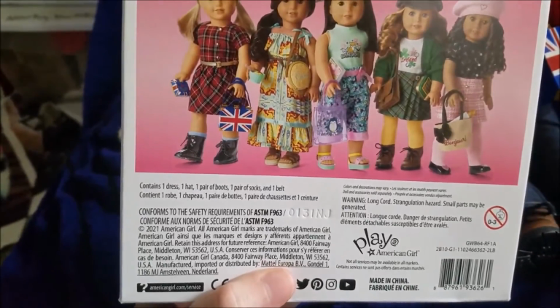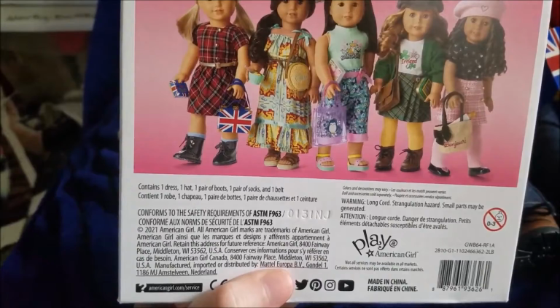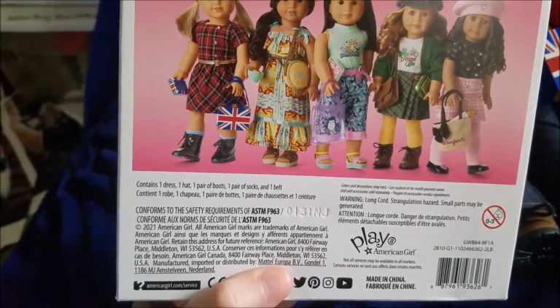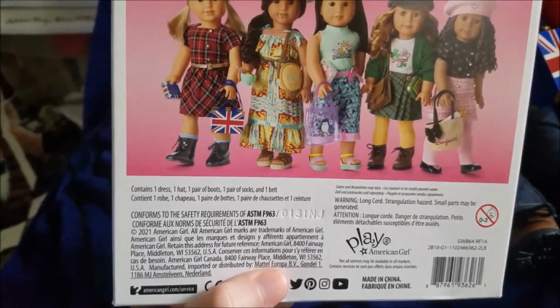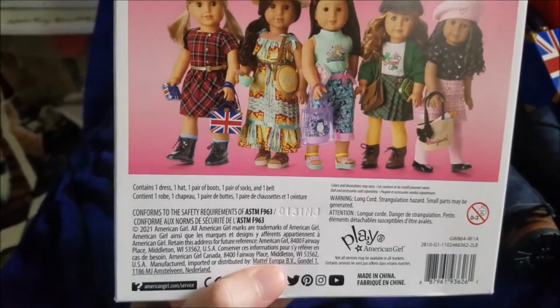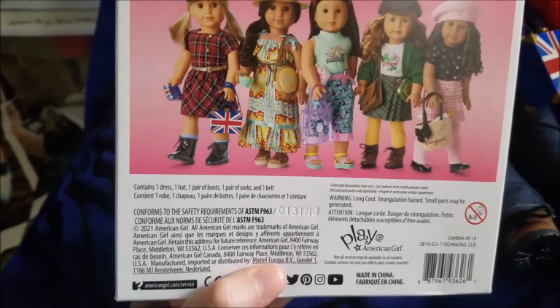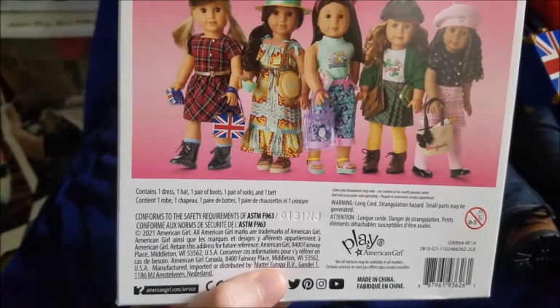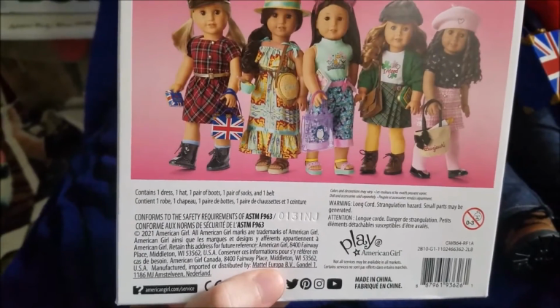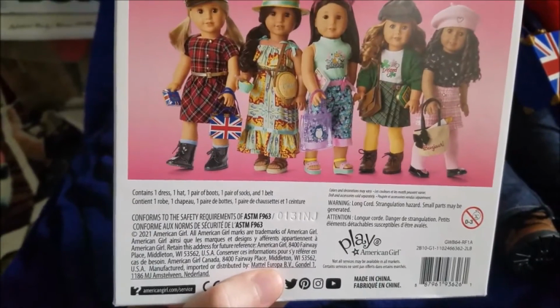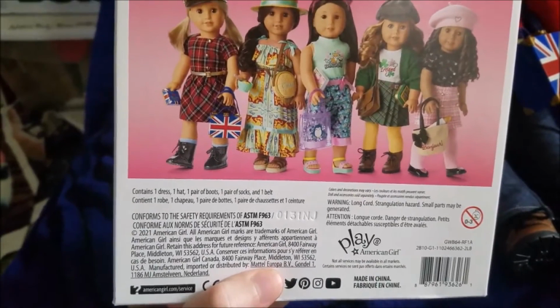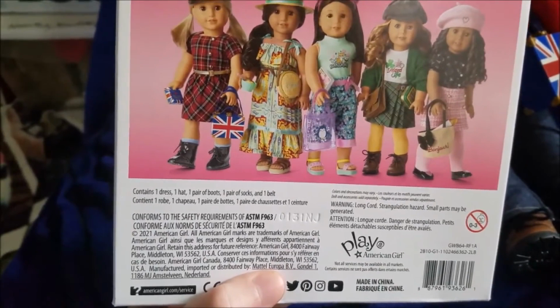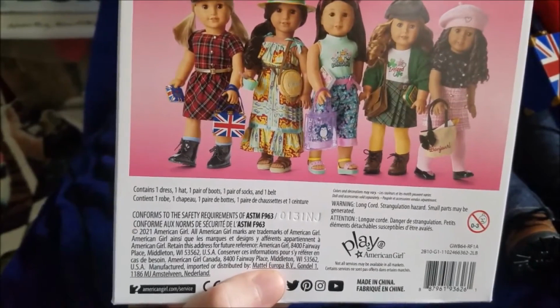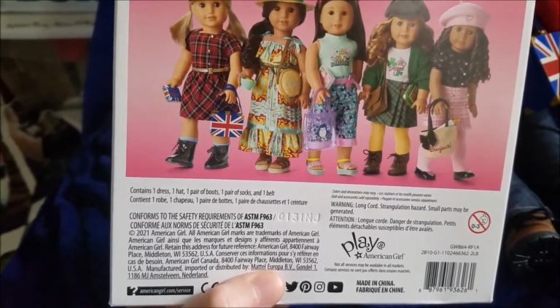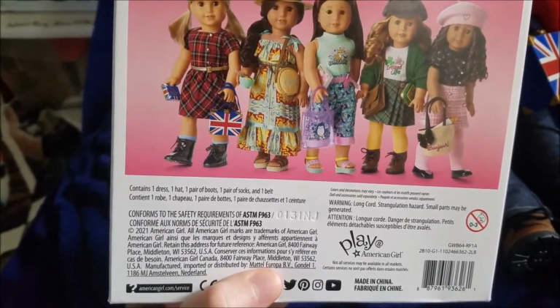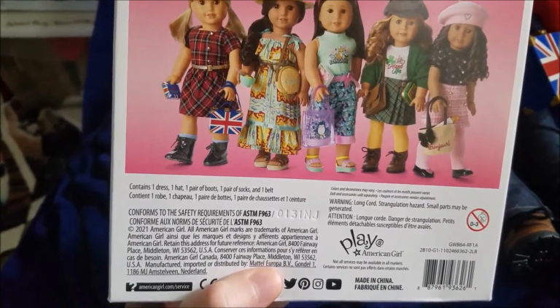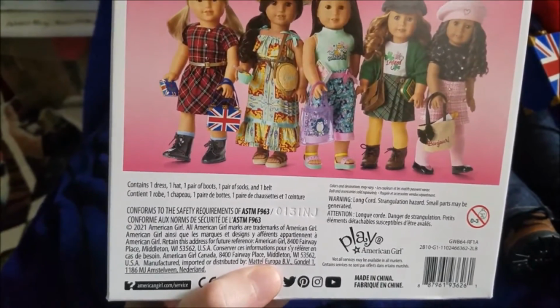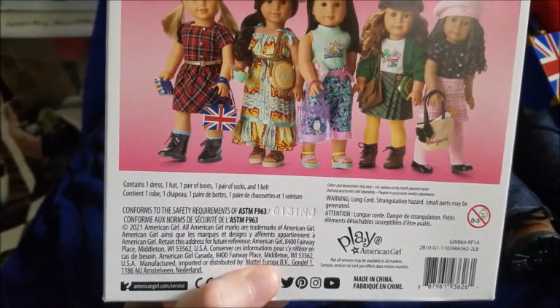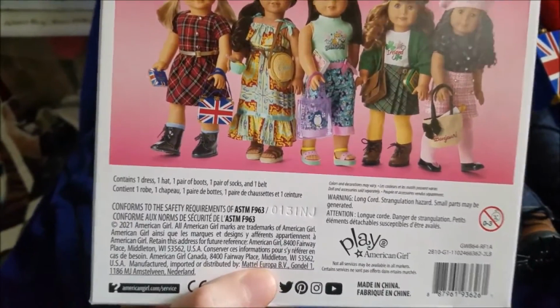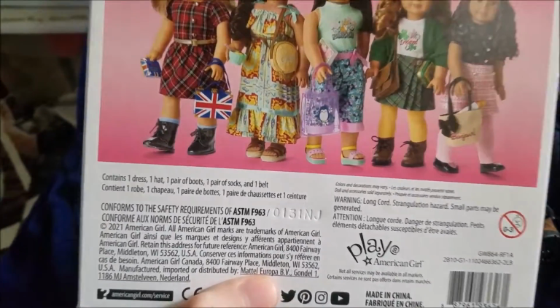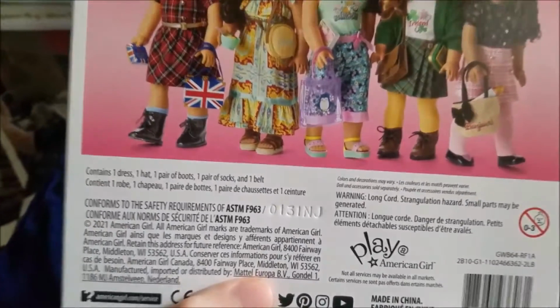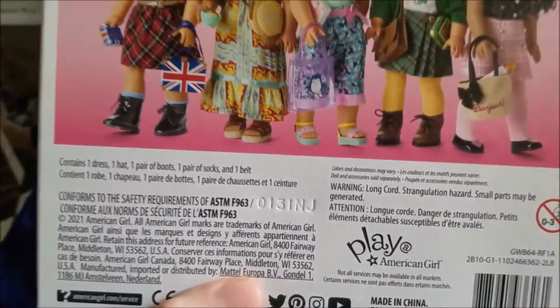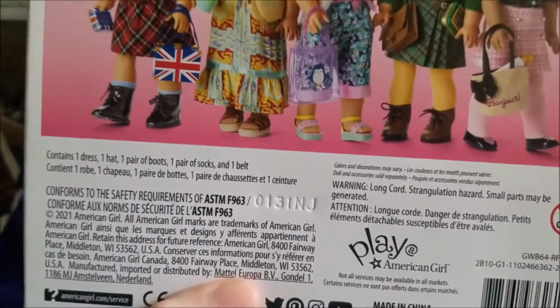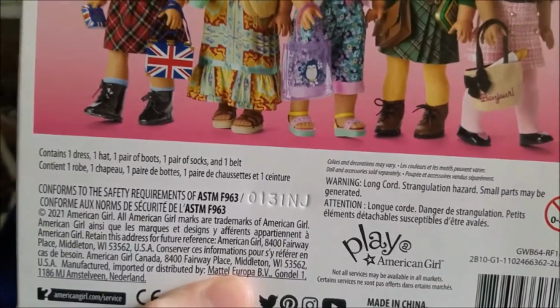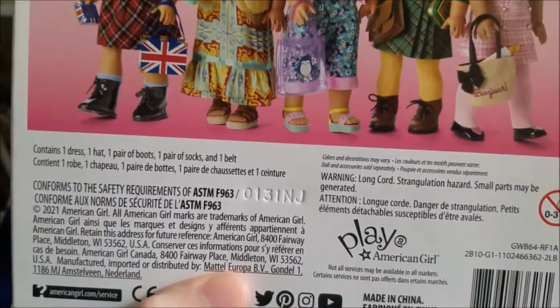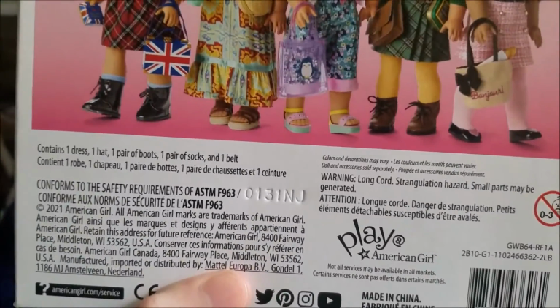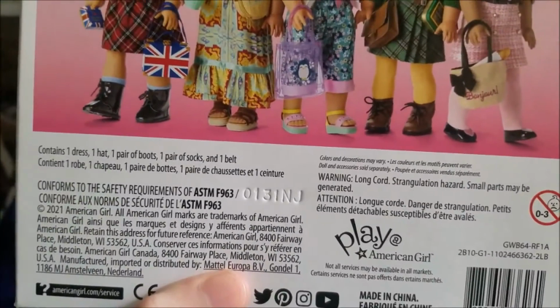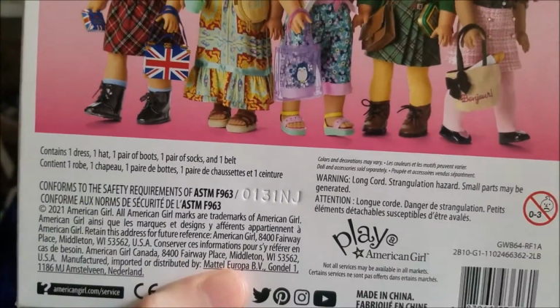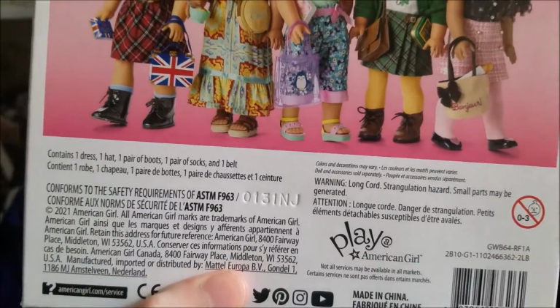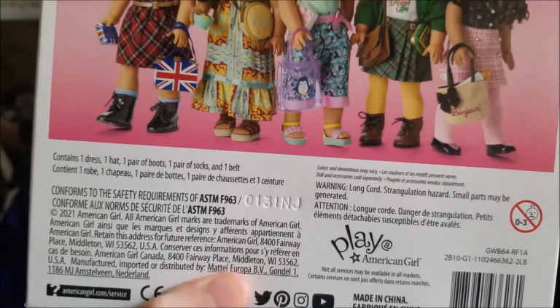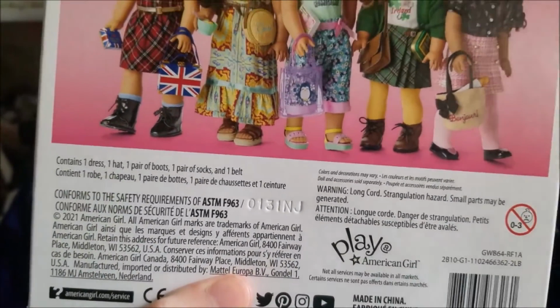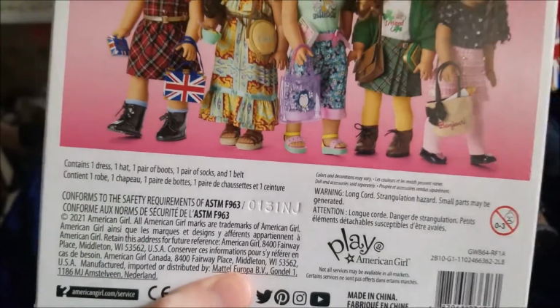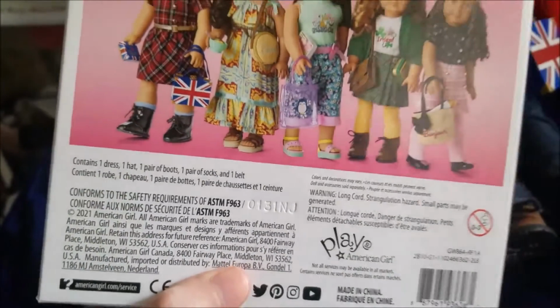This set contains one dress, one hat, one pair of boots, one pair of socks, and one belt.